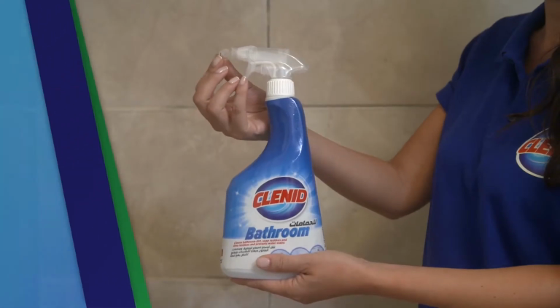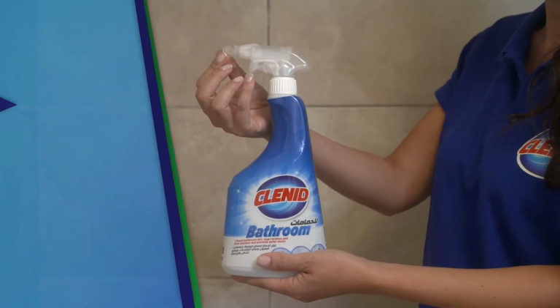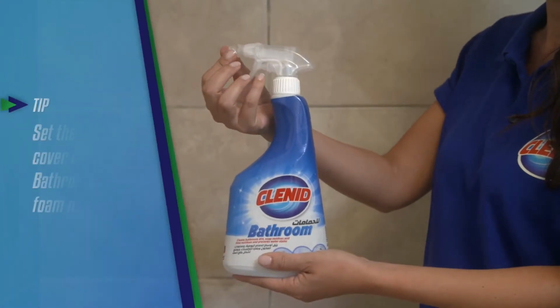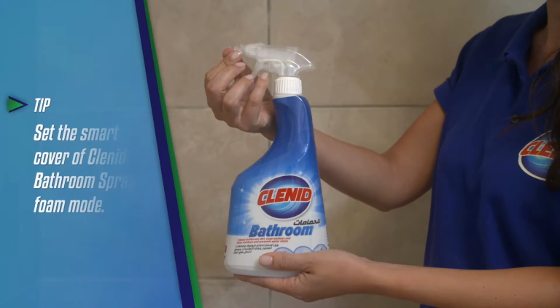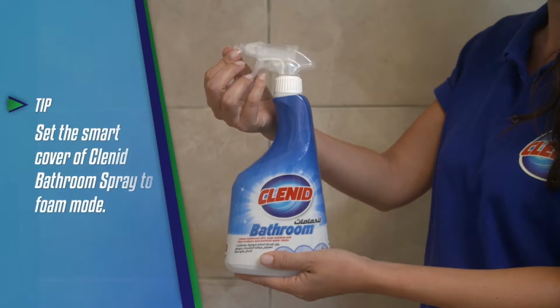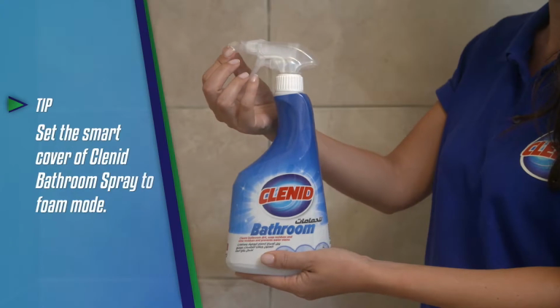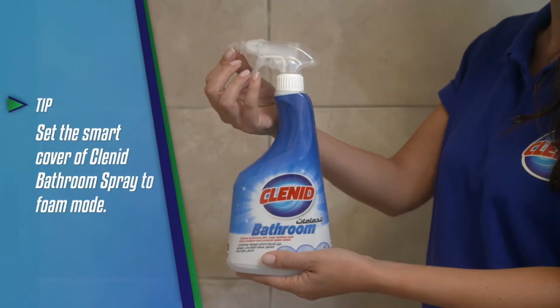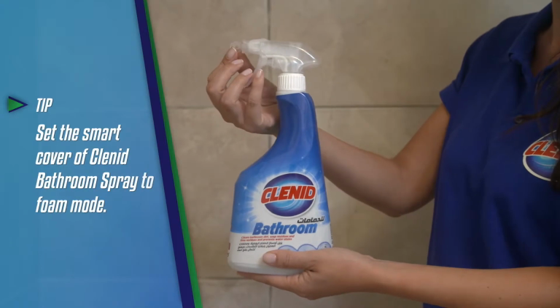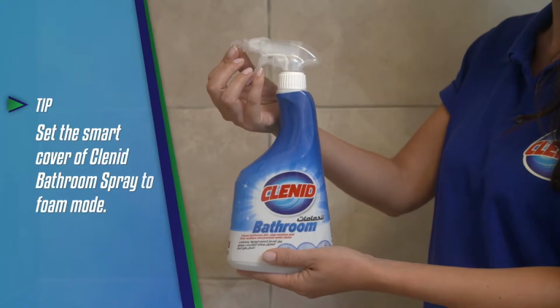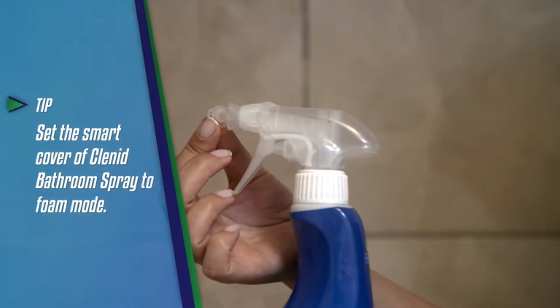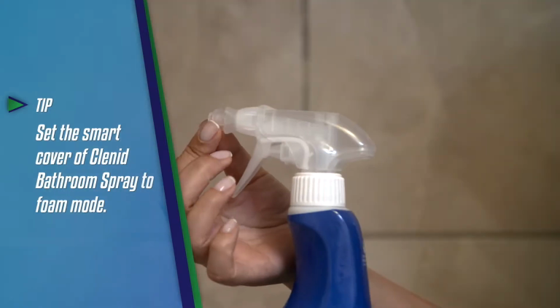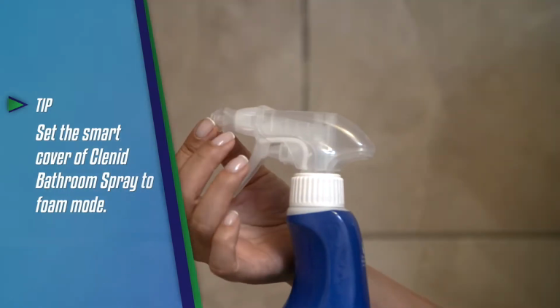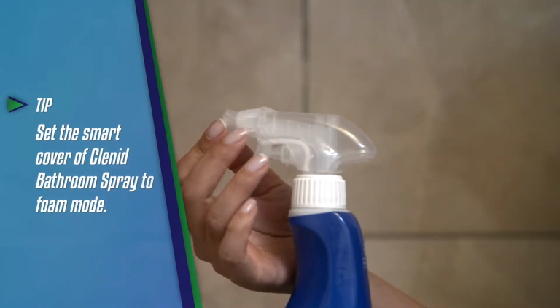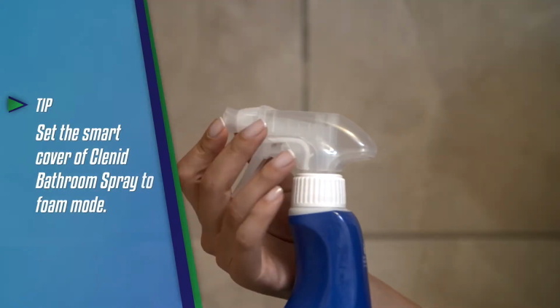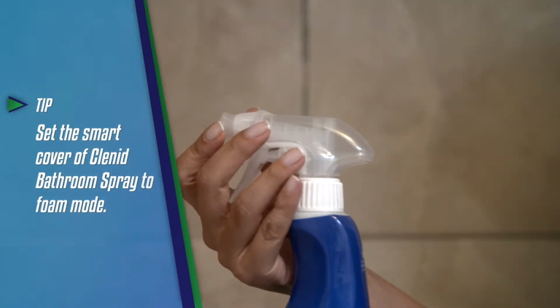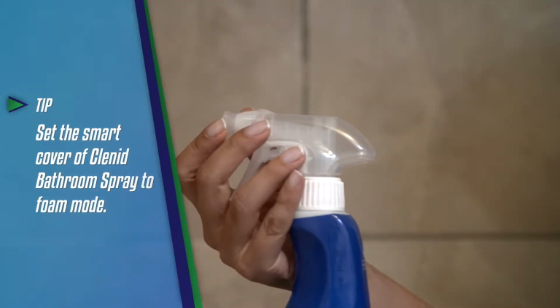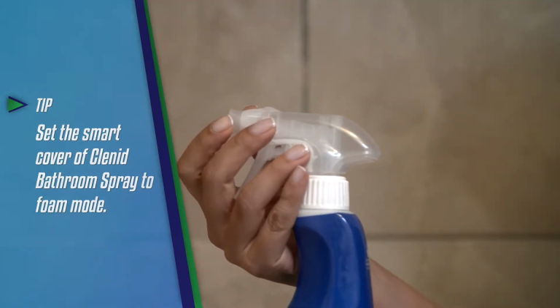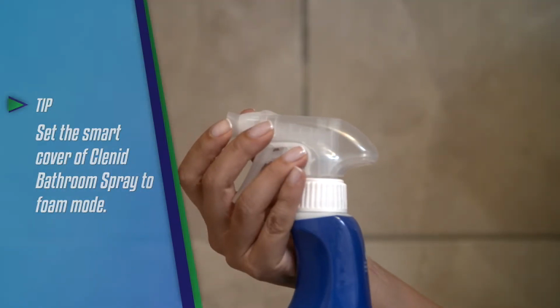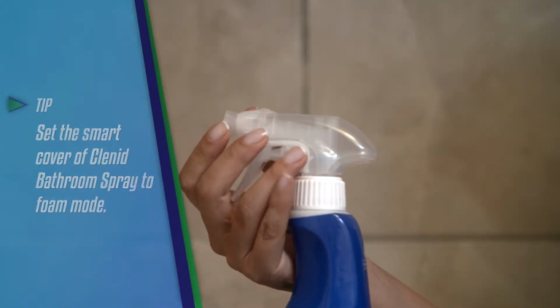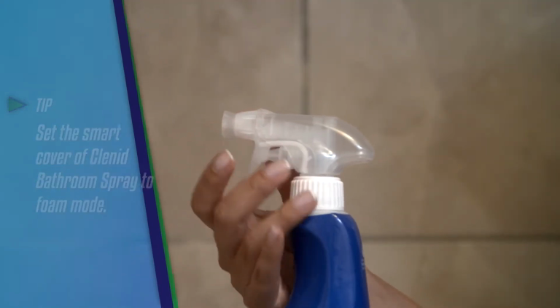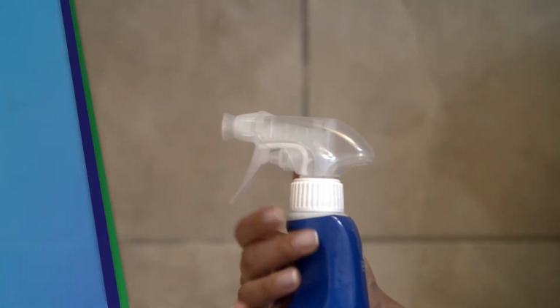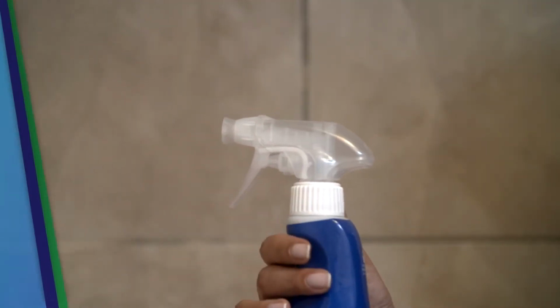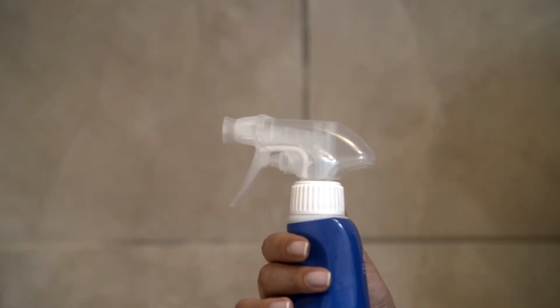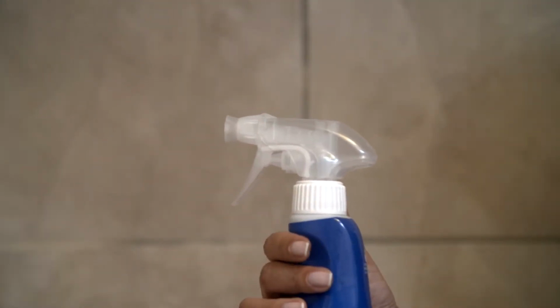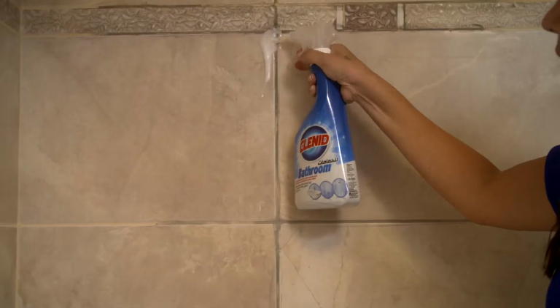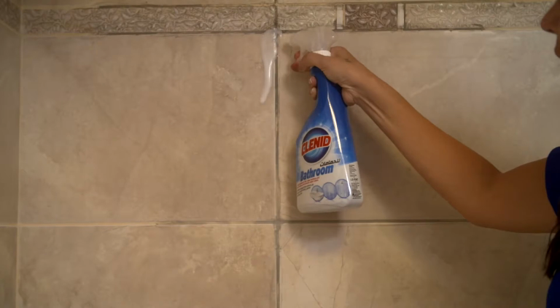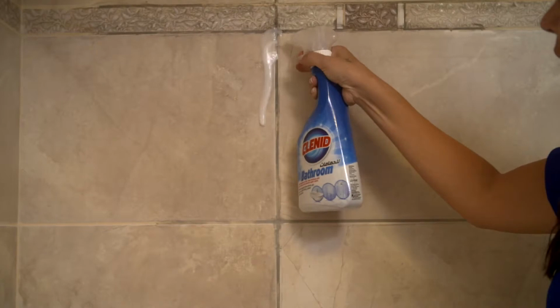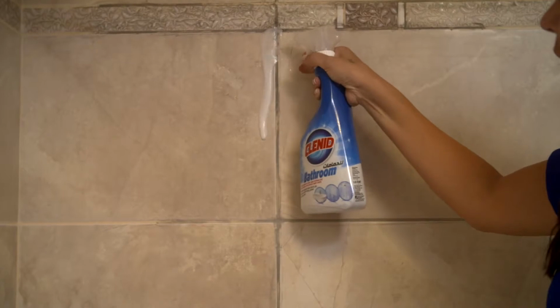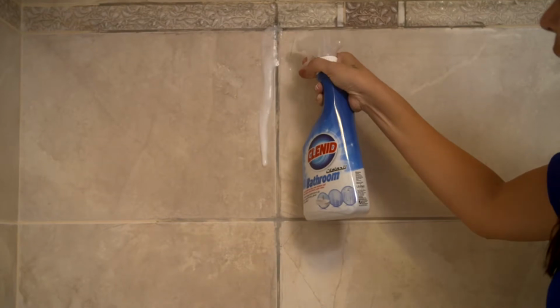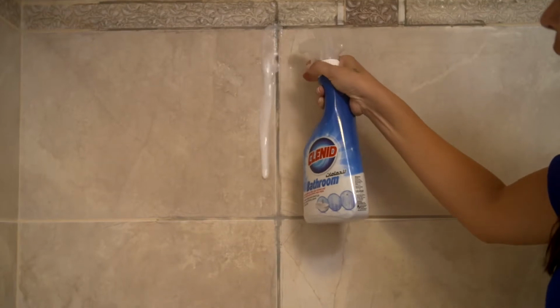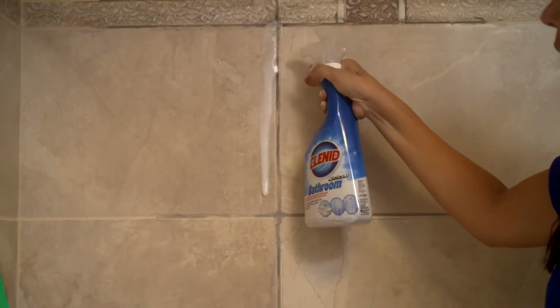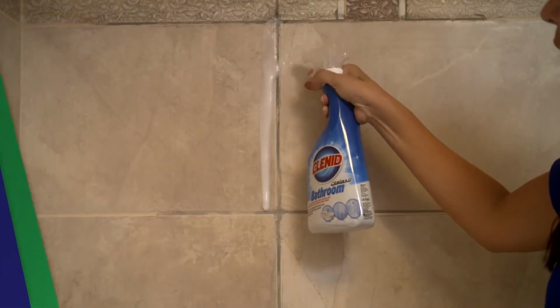First of all, I'm setting the smart cover of Klenned Bathroom Spray to Foam mode. I'm spraying it to the joints.